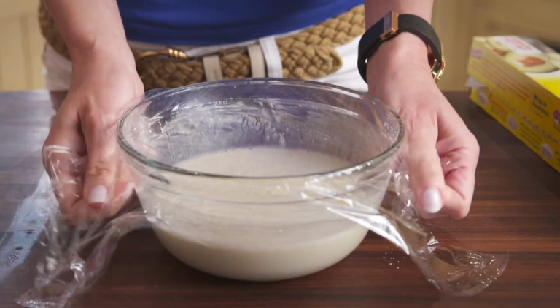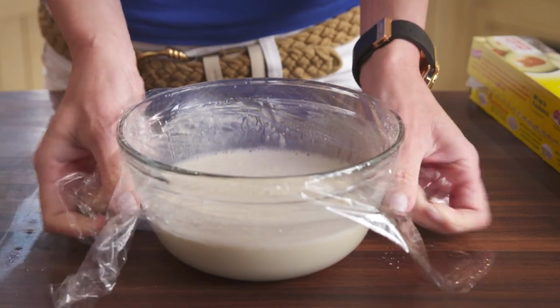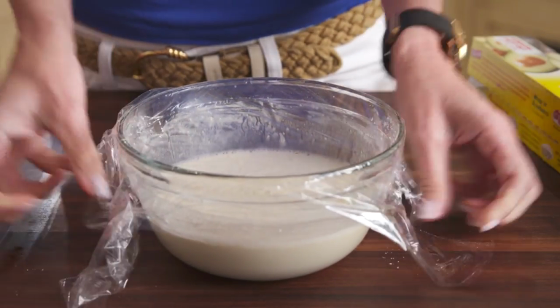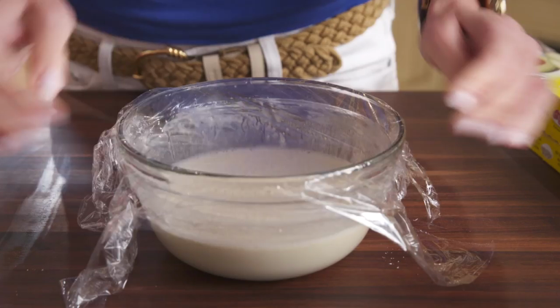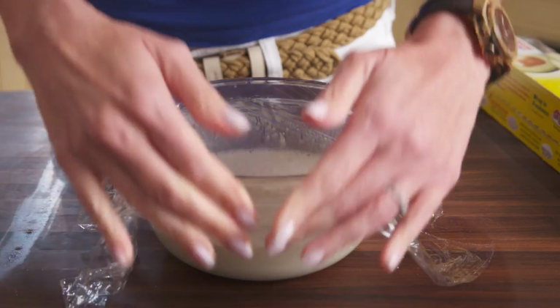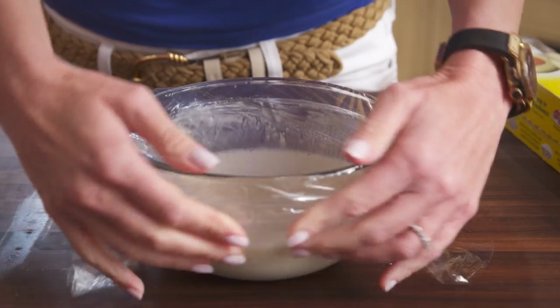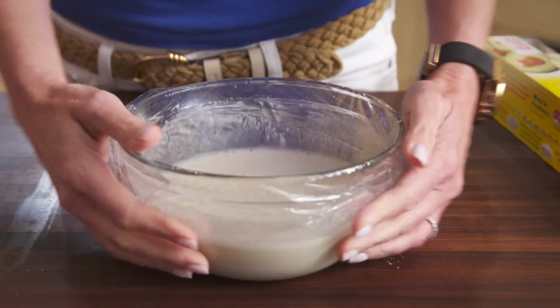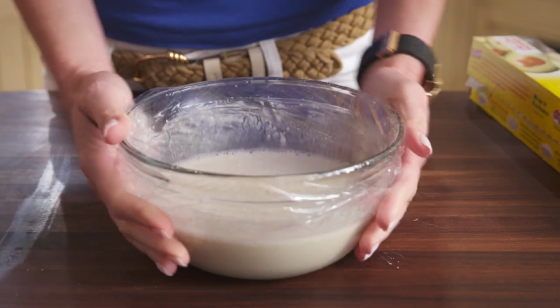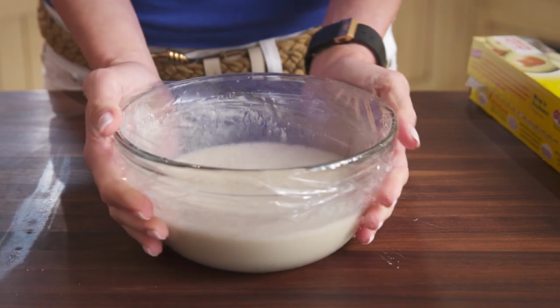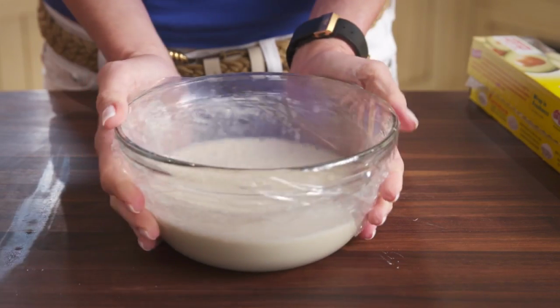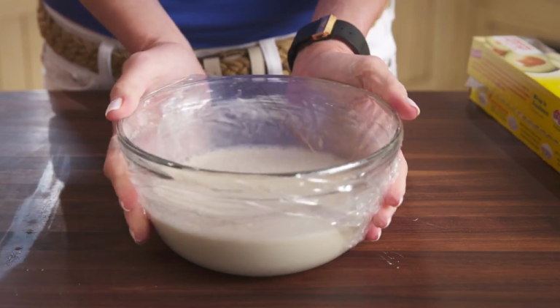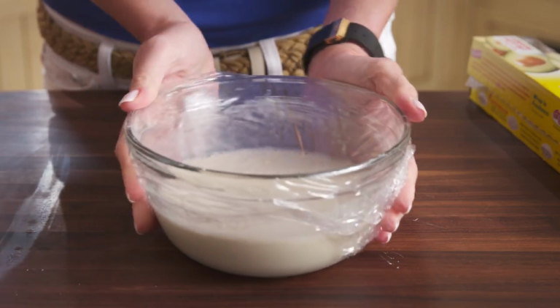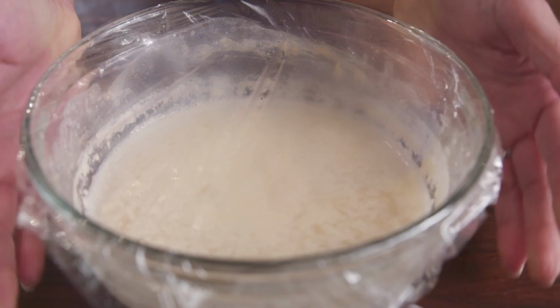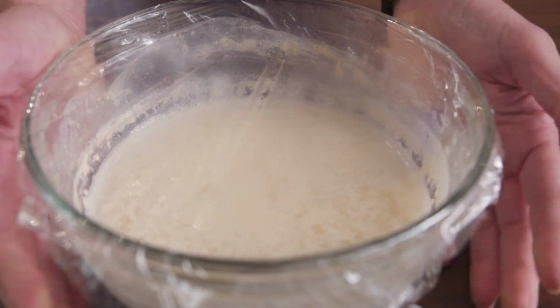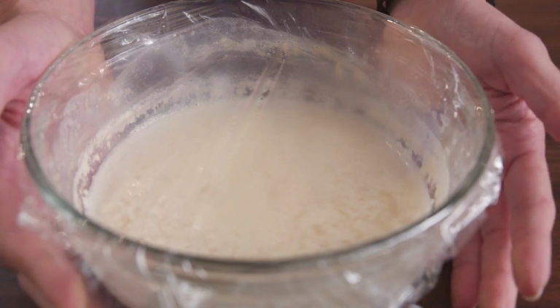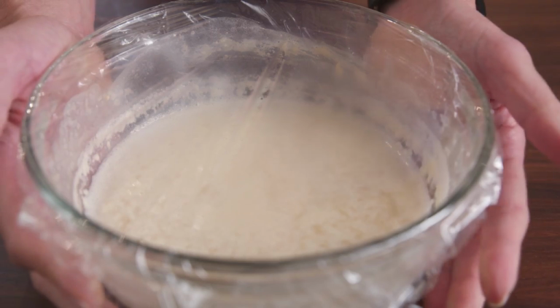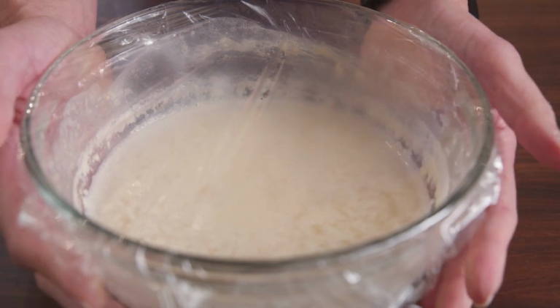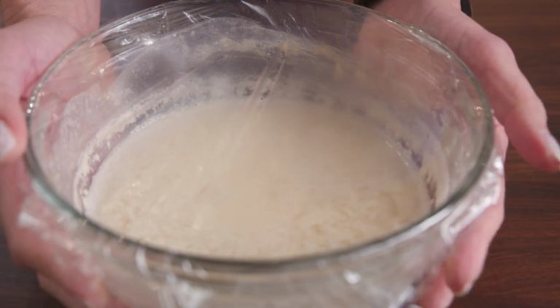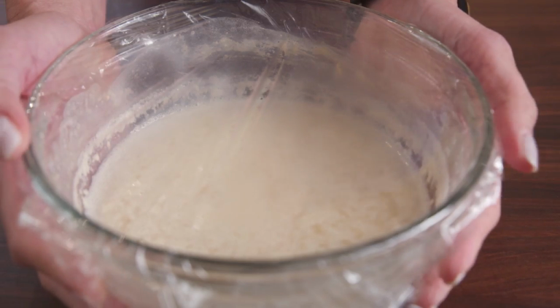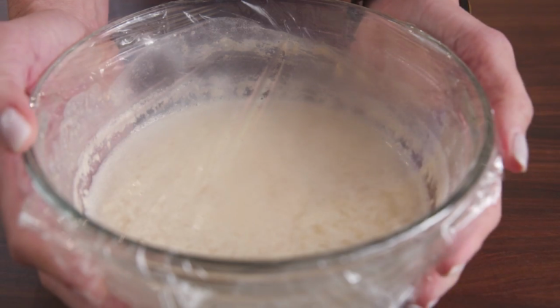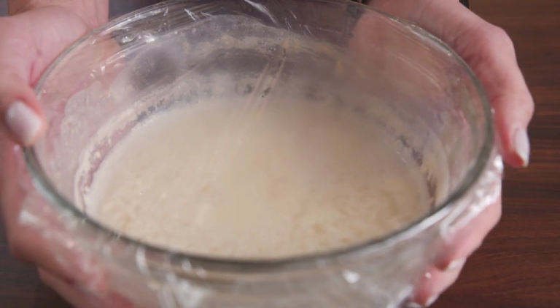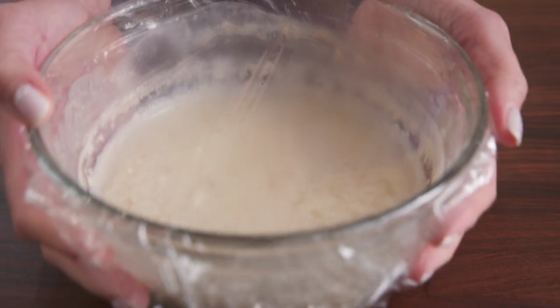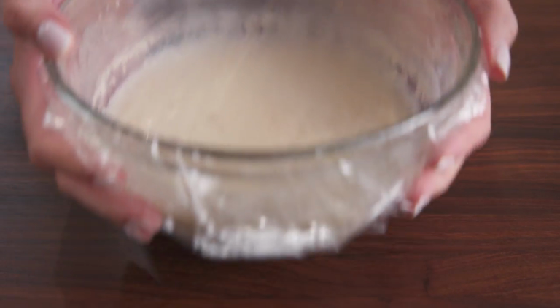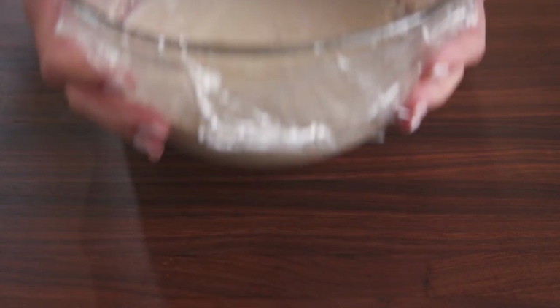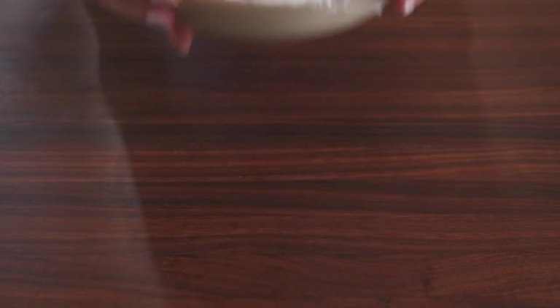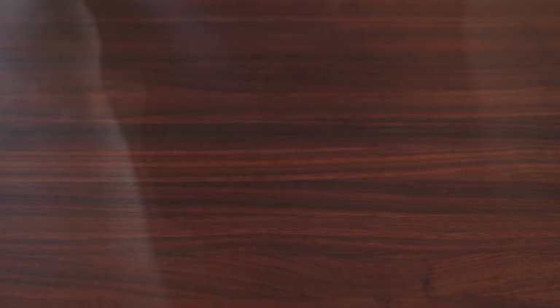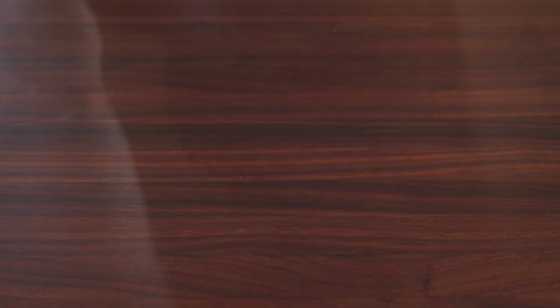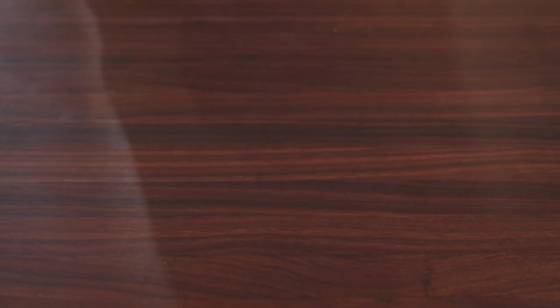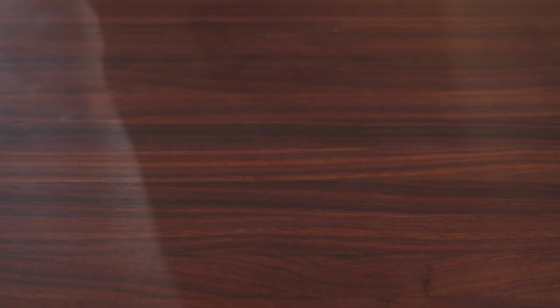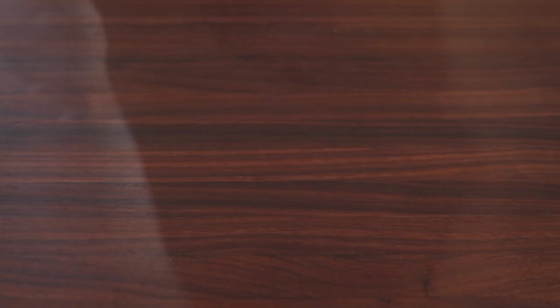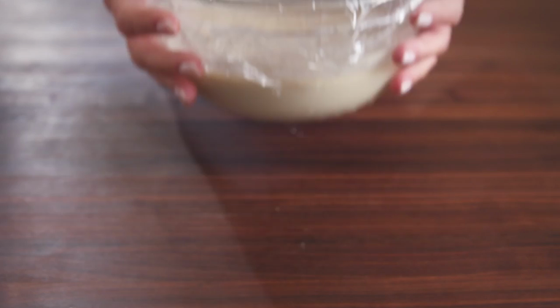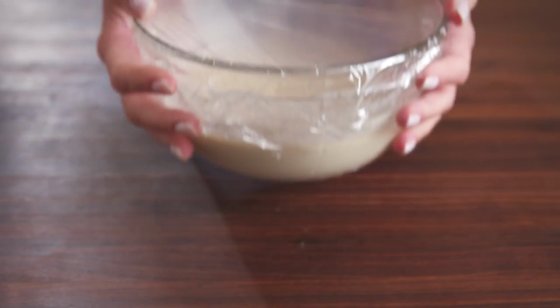Place the sponge in the refrigerator for at least 8 to 12 hours, but no longer than 24 hours before making the bread.